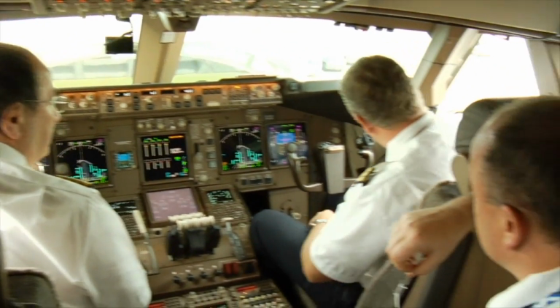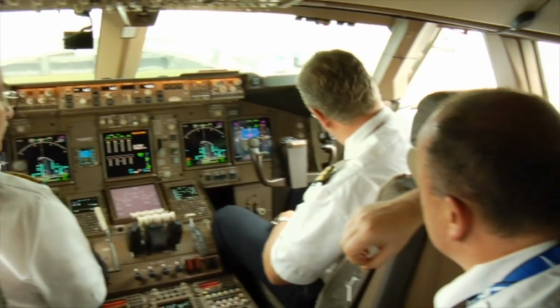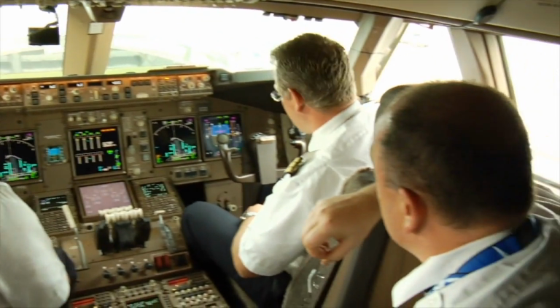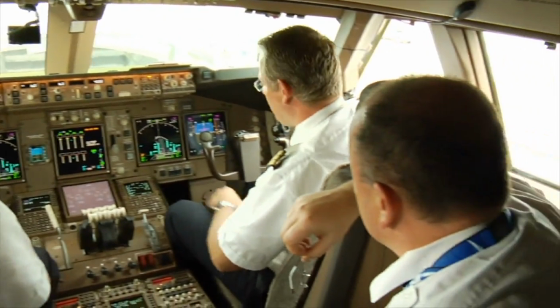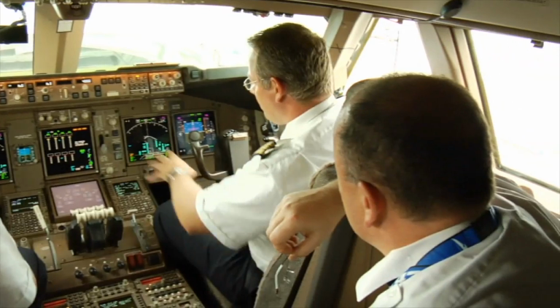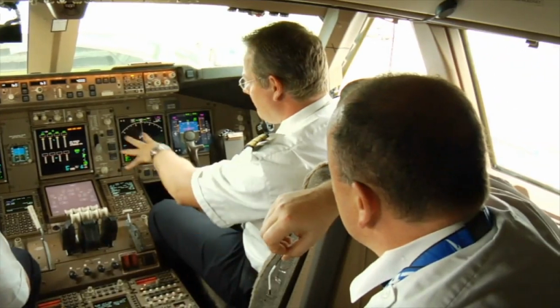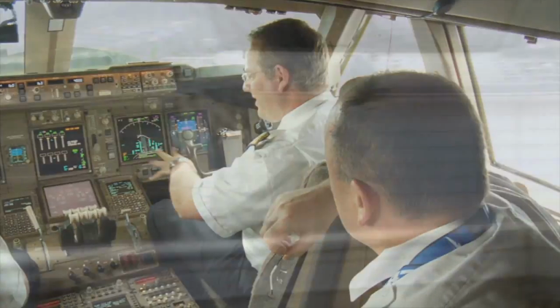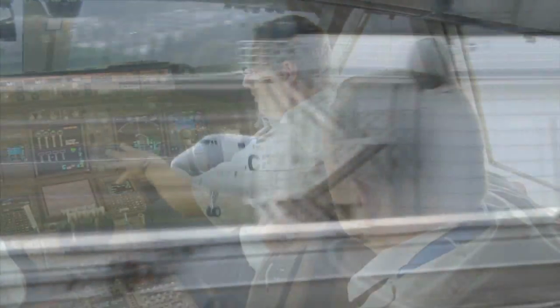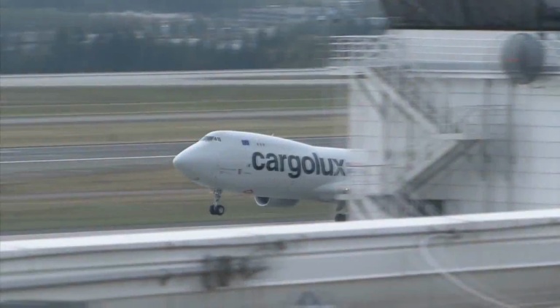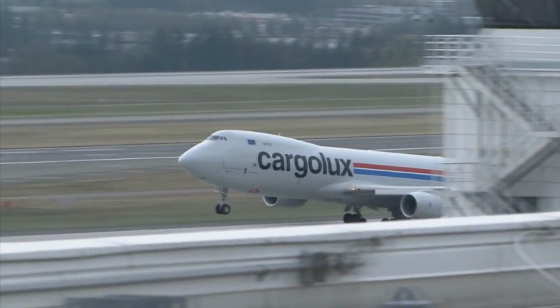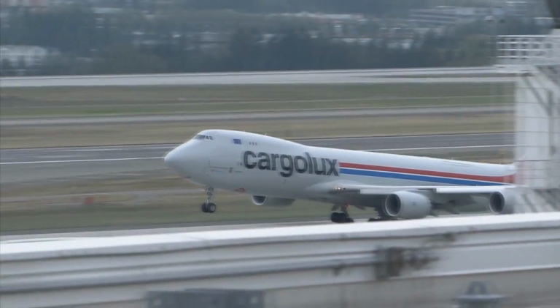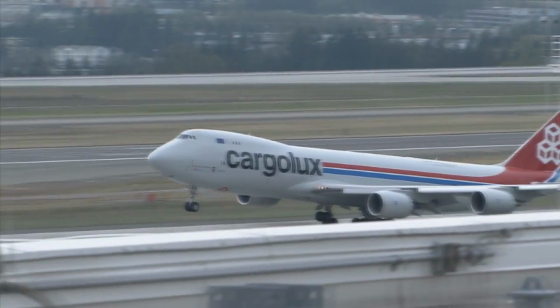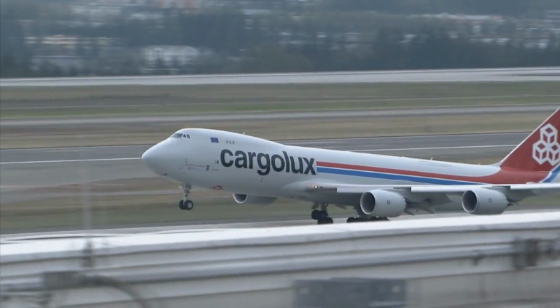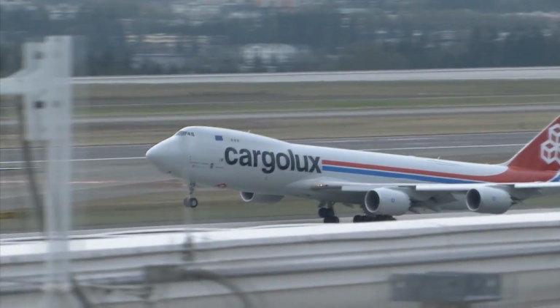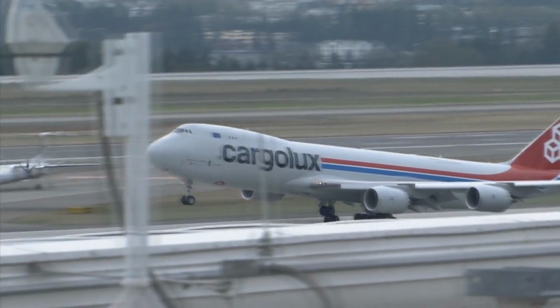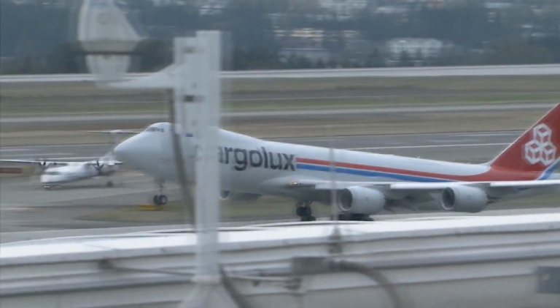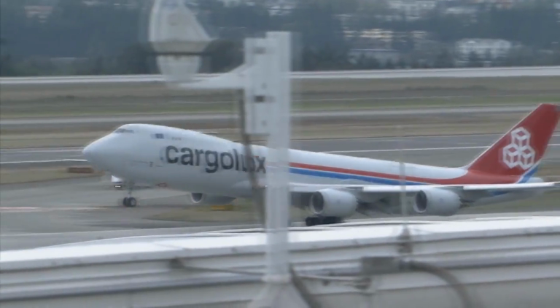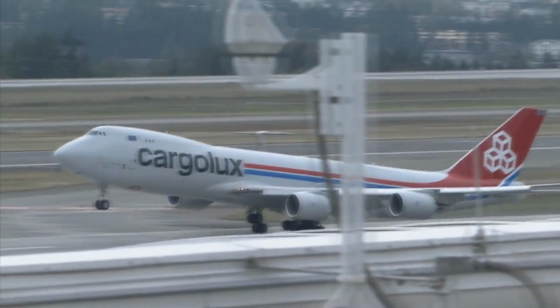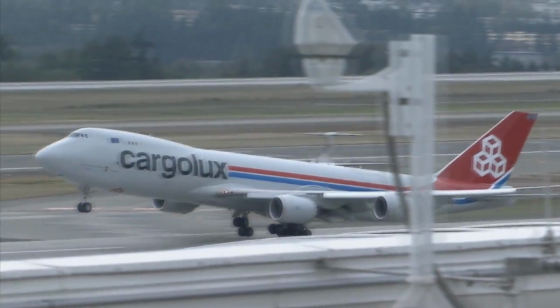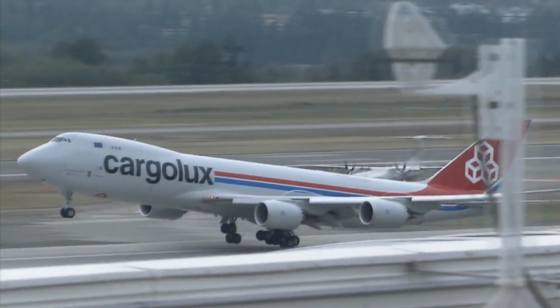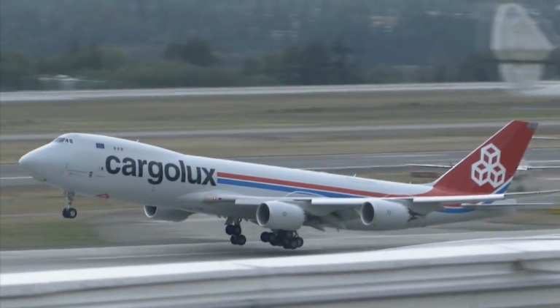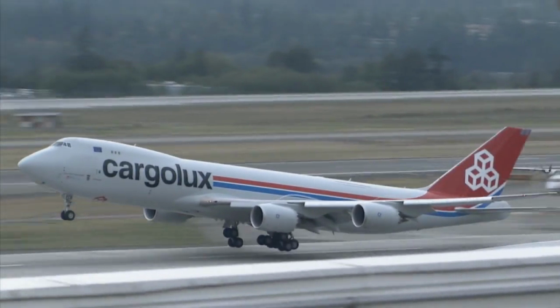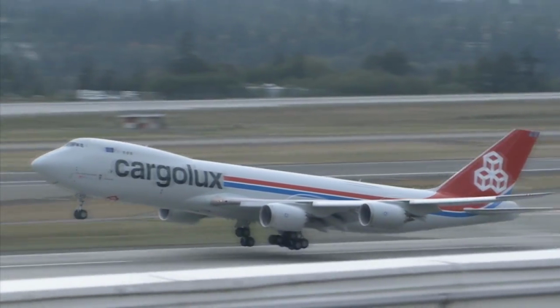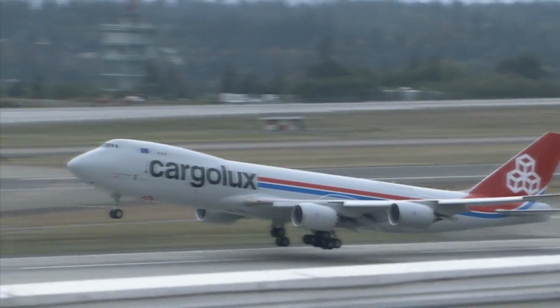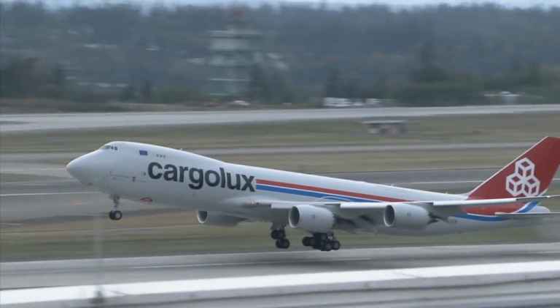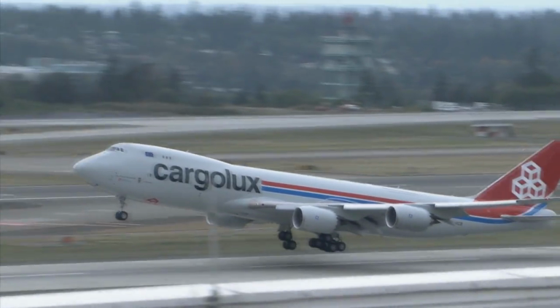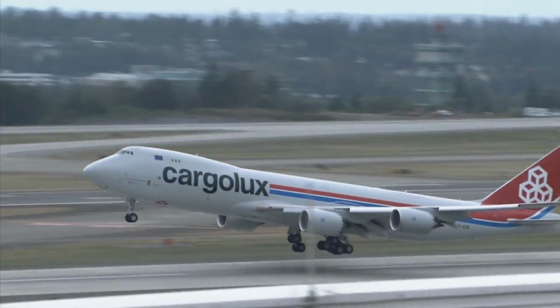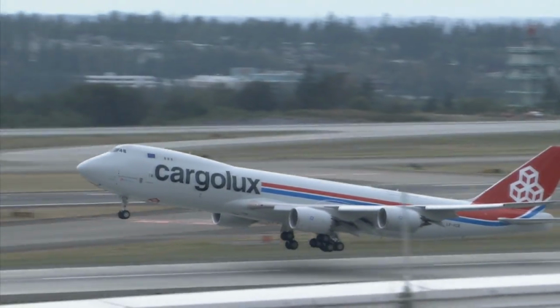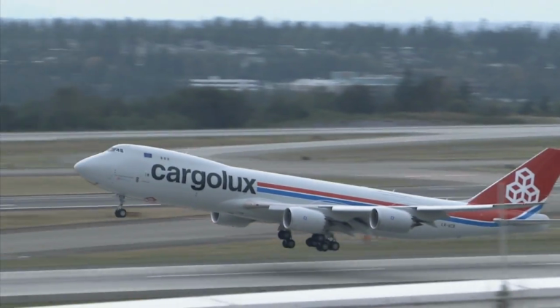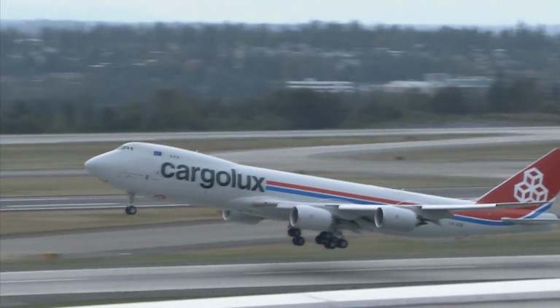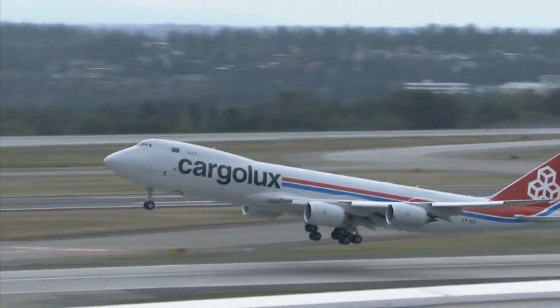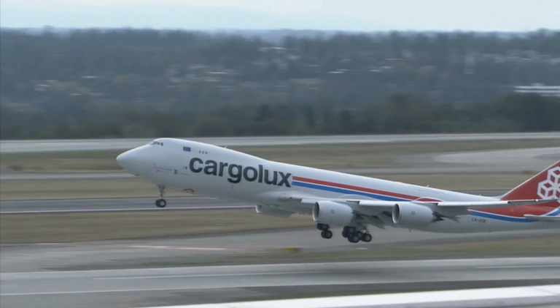Meanwhile, the first revenue flight is set to take off — one that will be followed by many, many more.